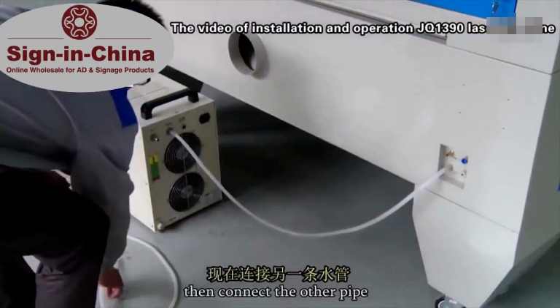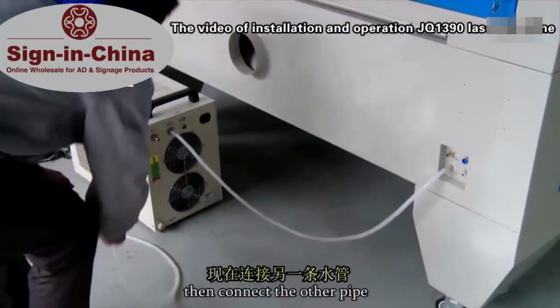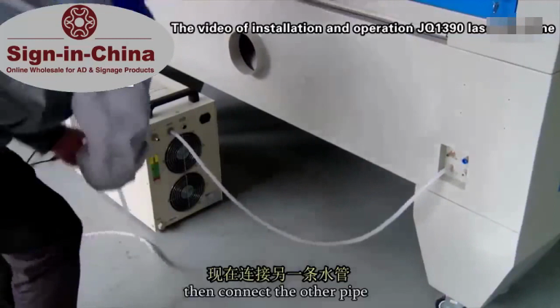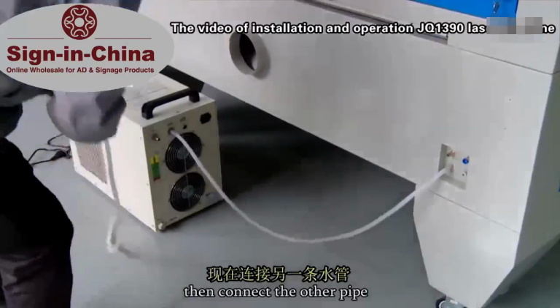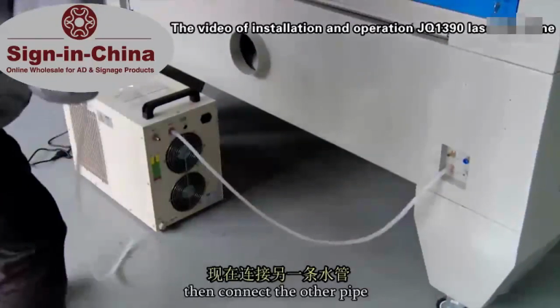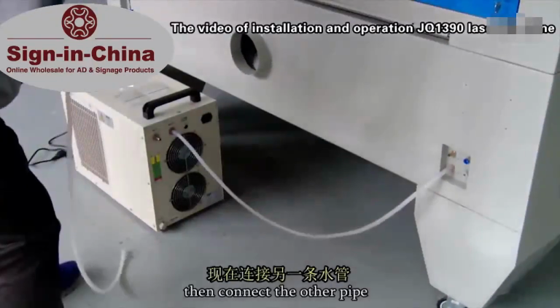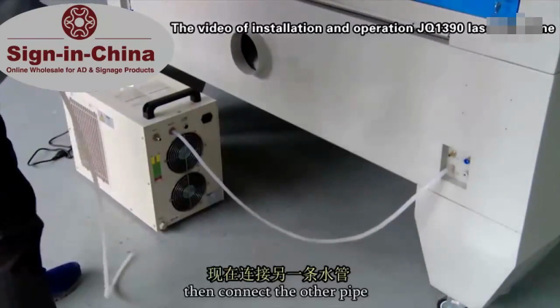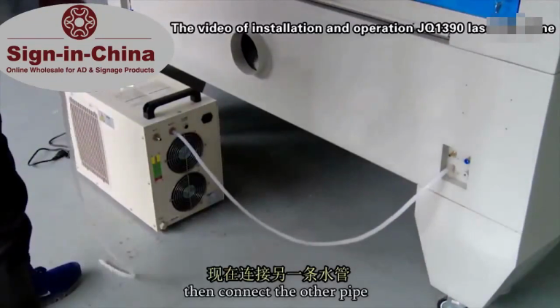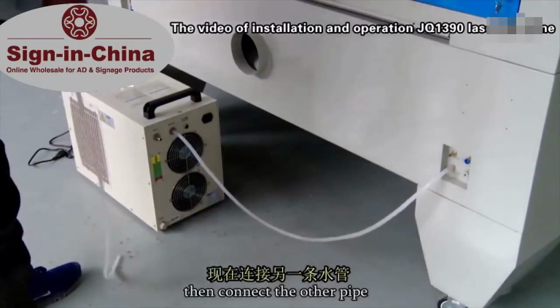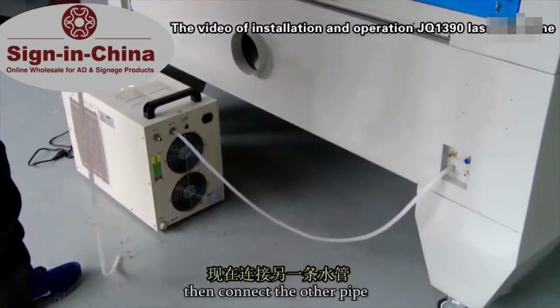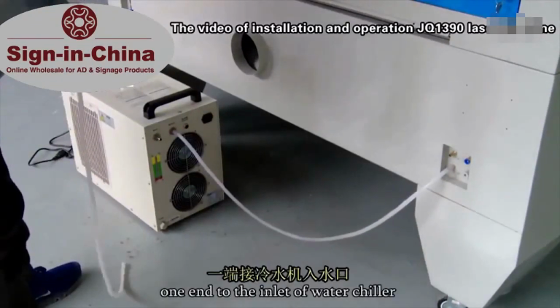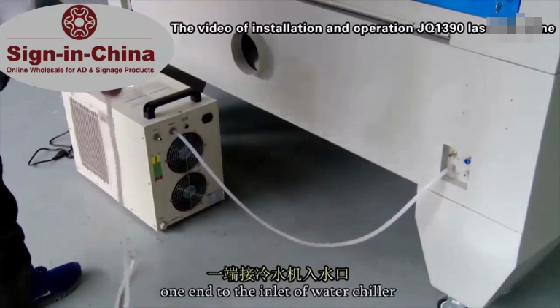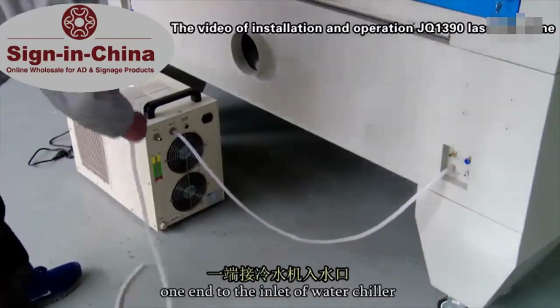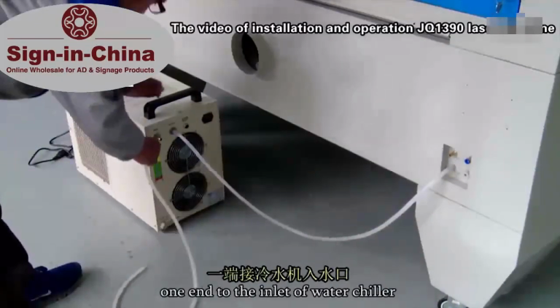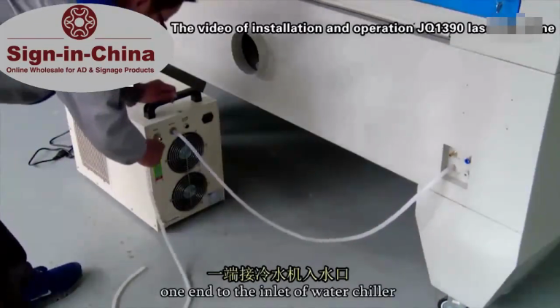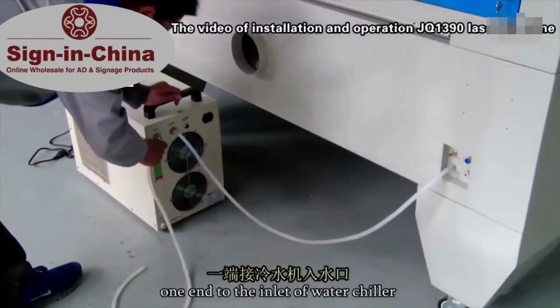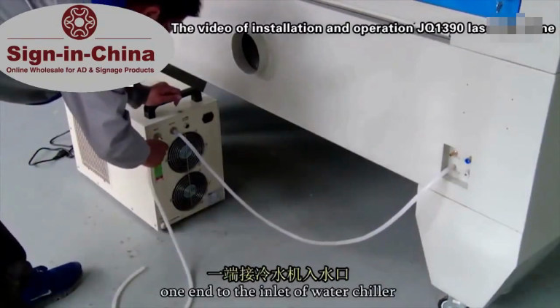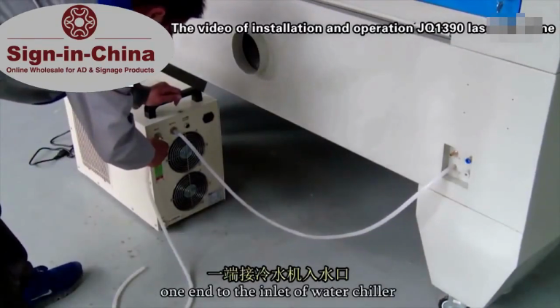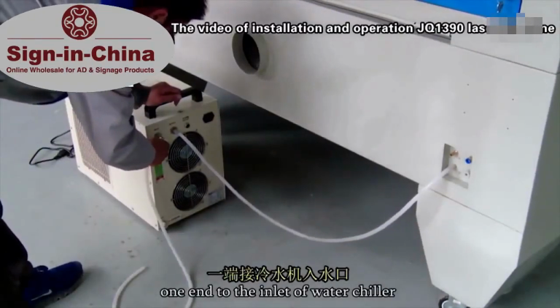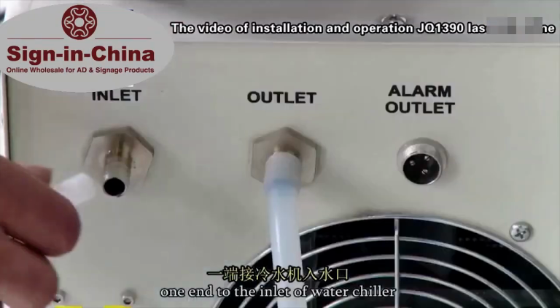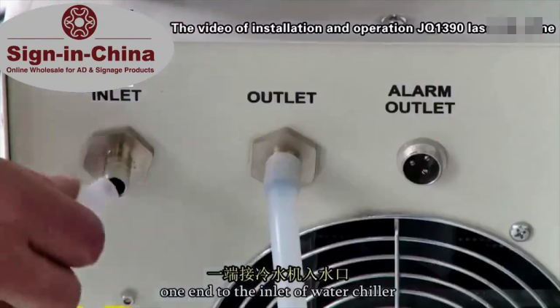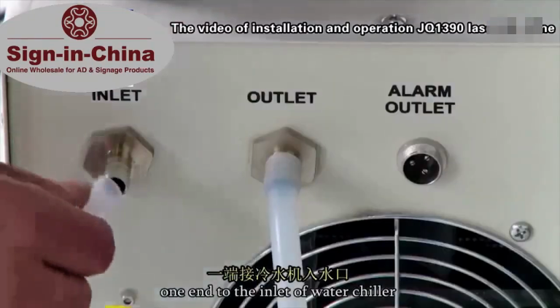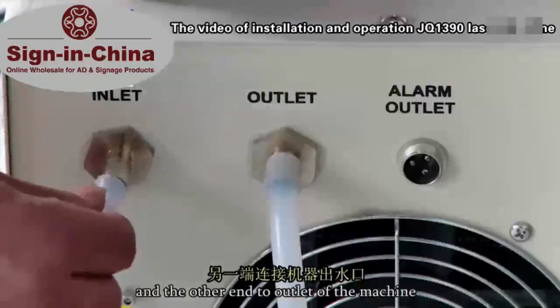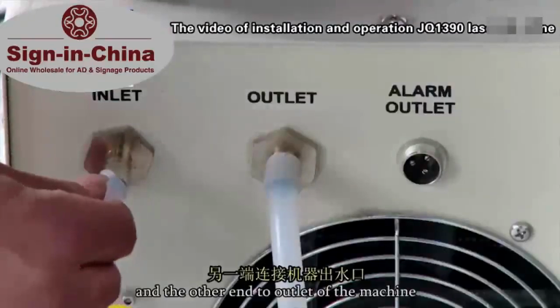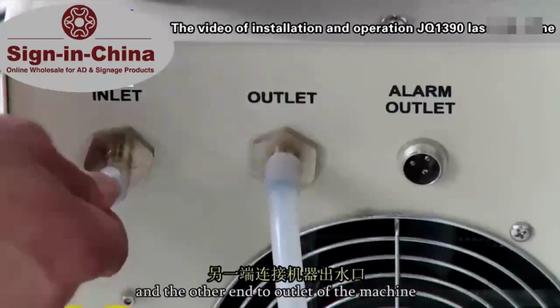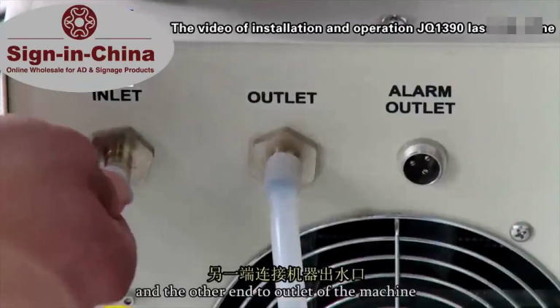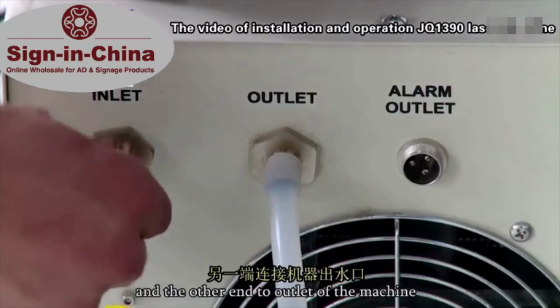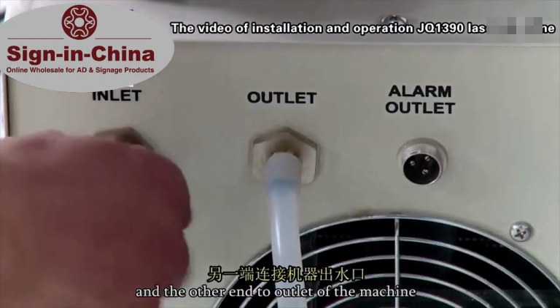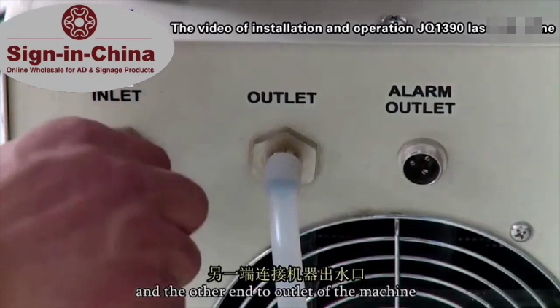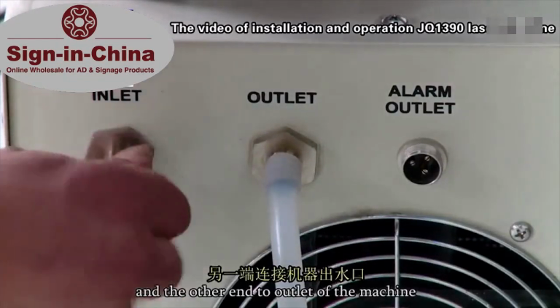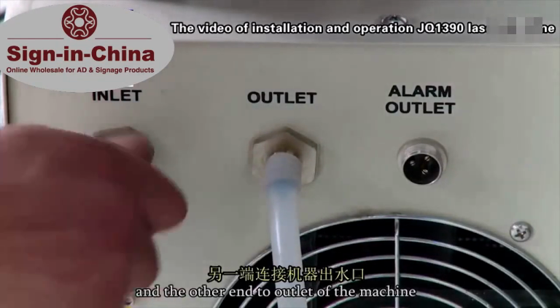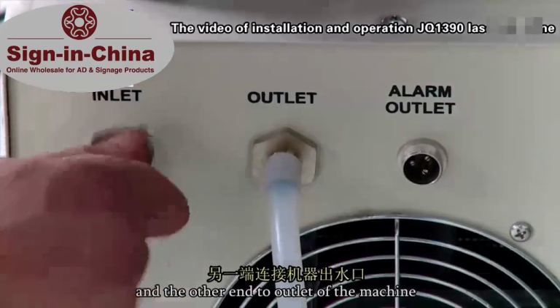Then connect the other pipe, one end to the inlet of water chiller, and the other end to the outlet of the machine.